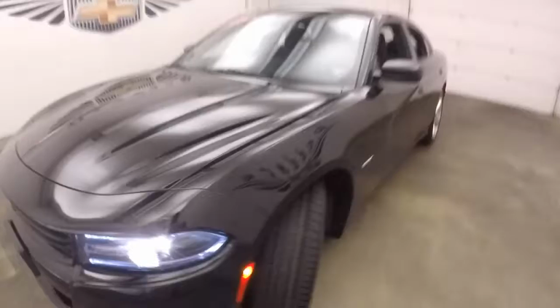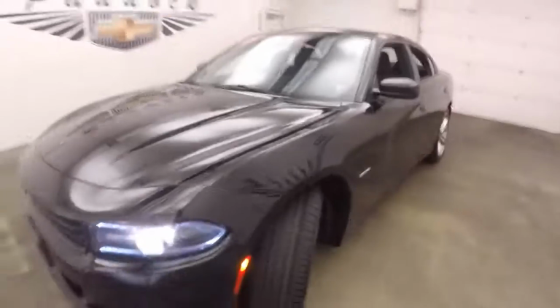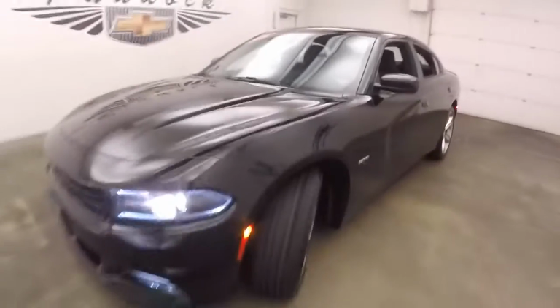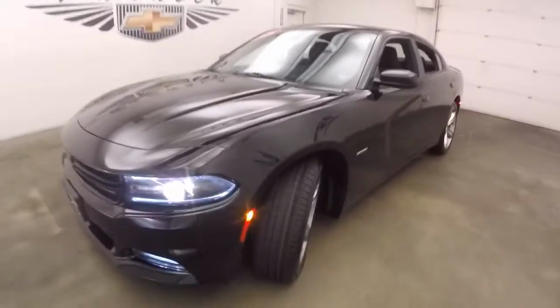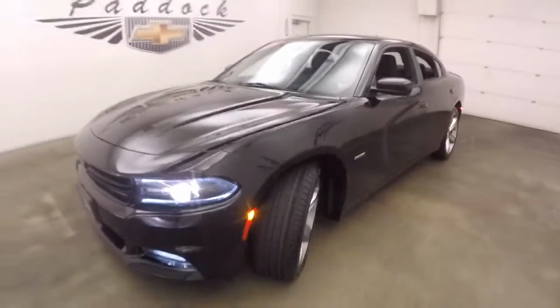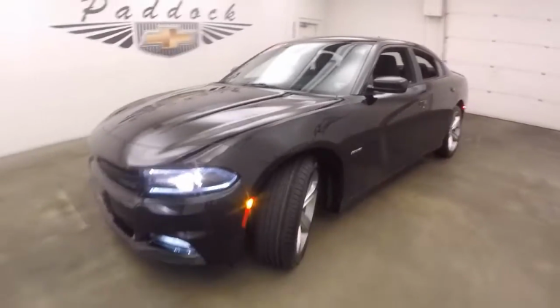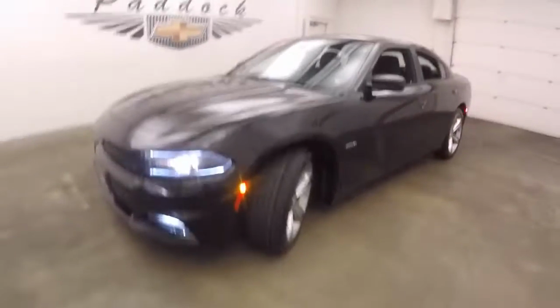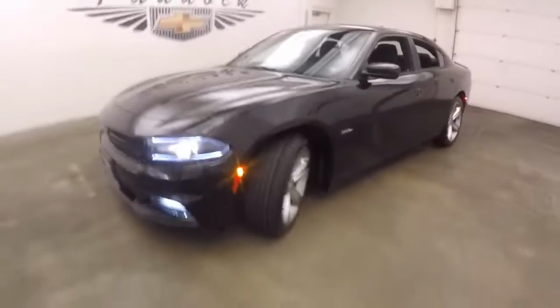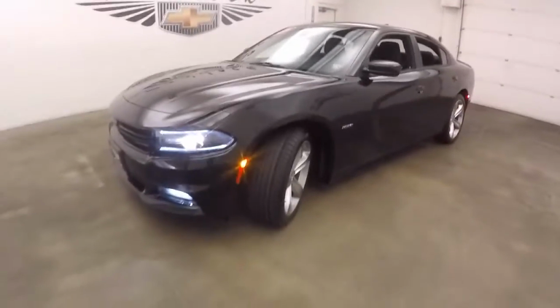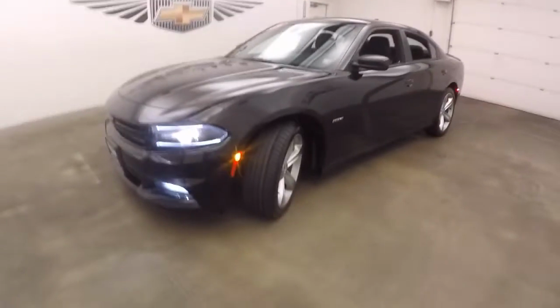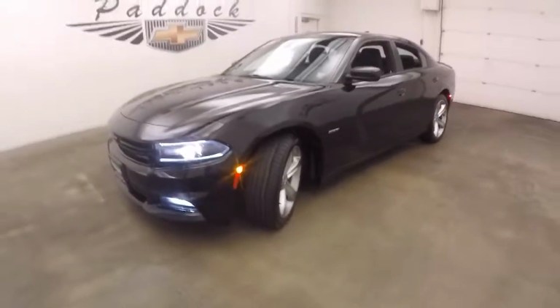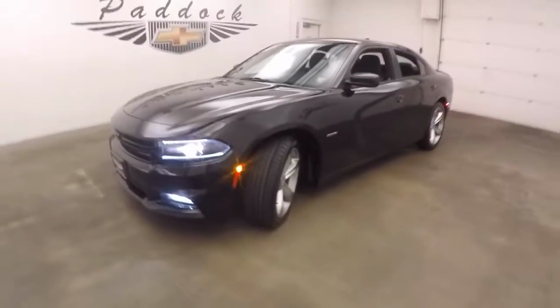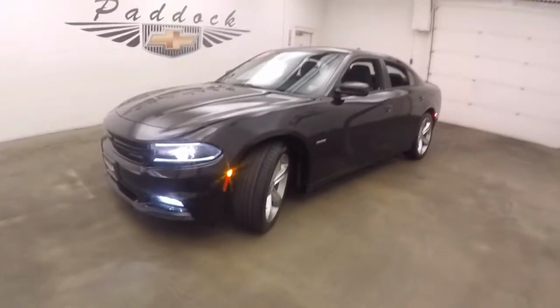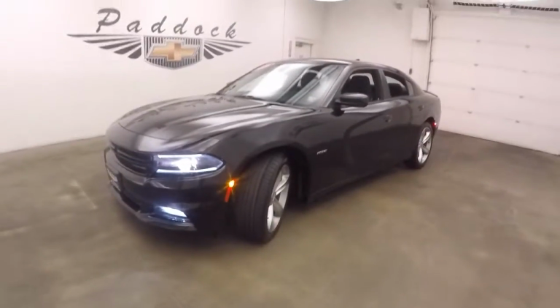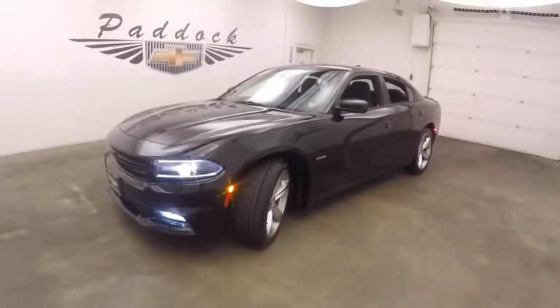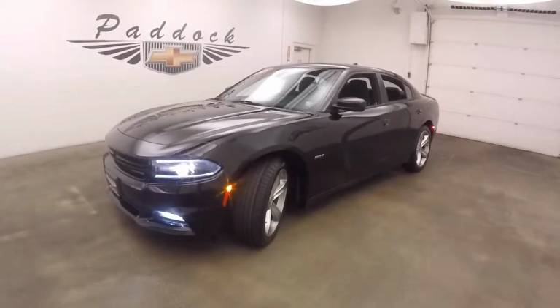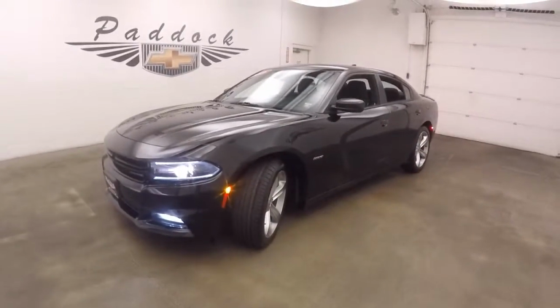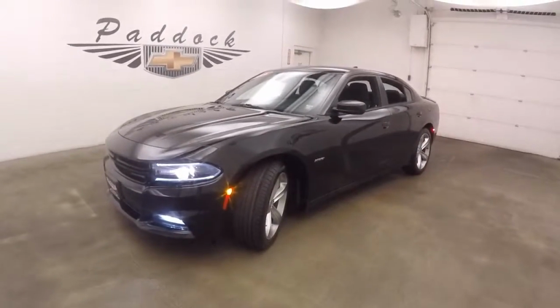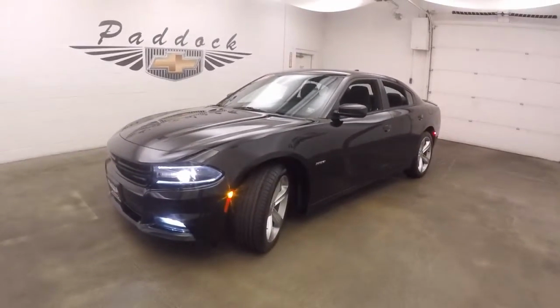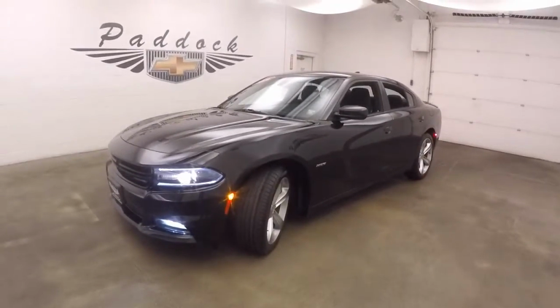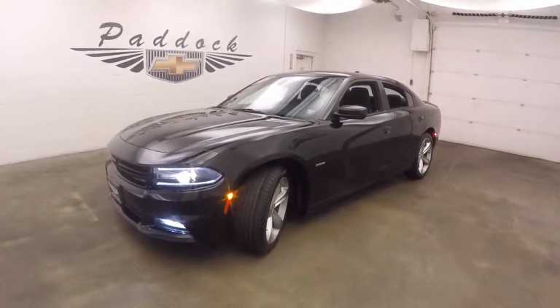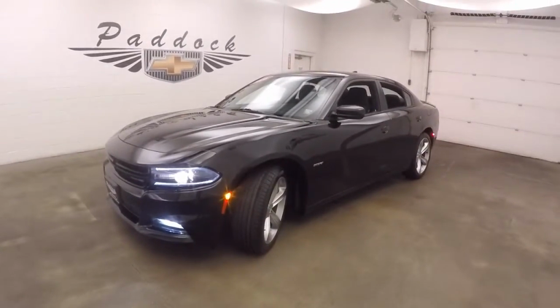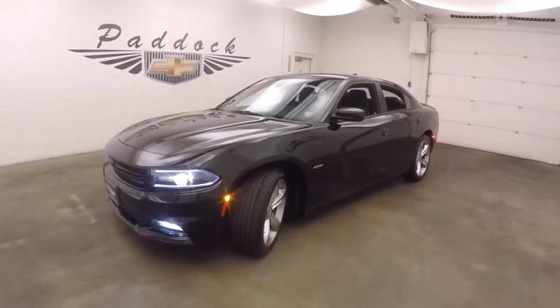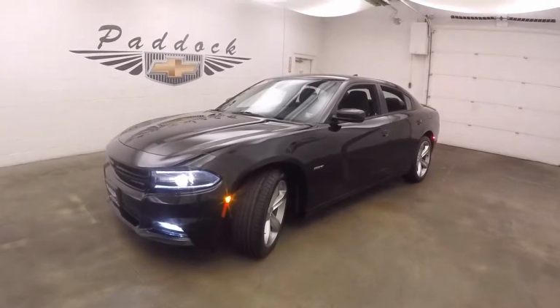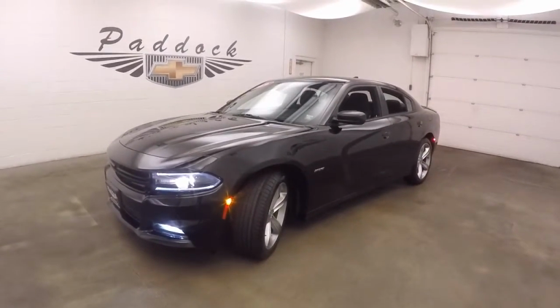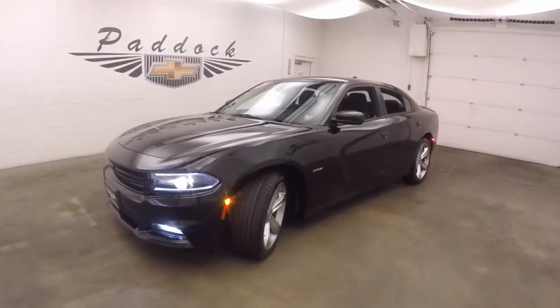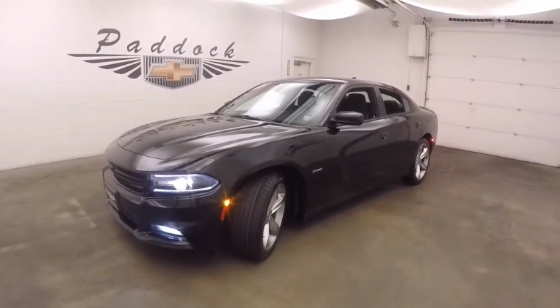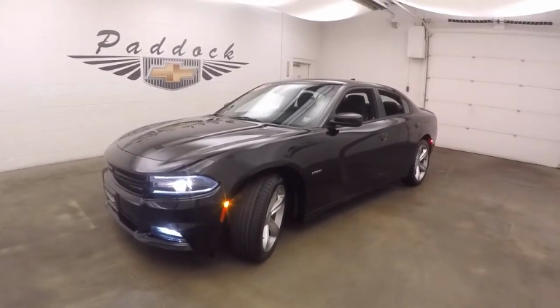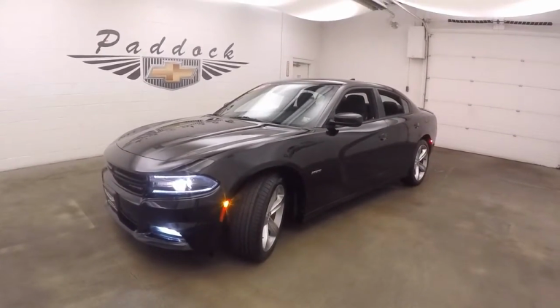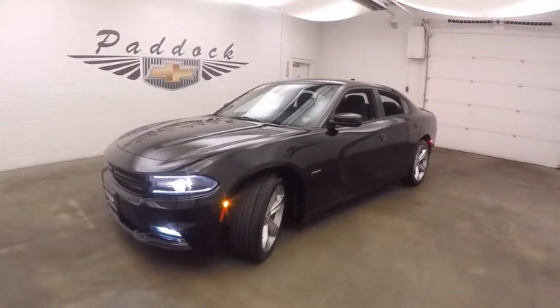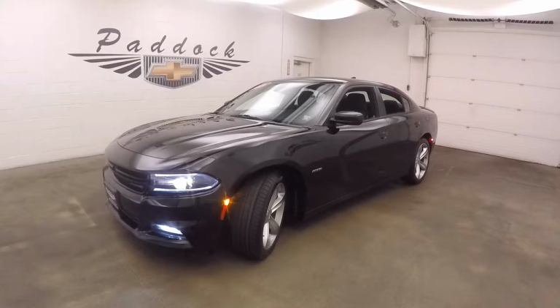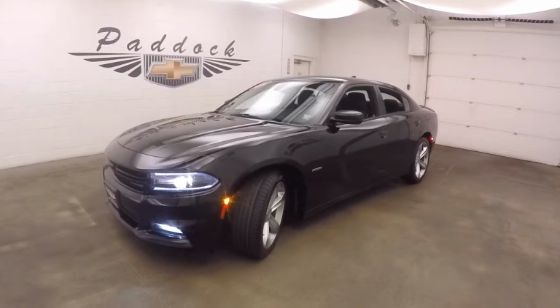2016 Dodge Charger RT with the 5.7 liter Hemi V8.